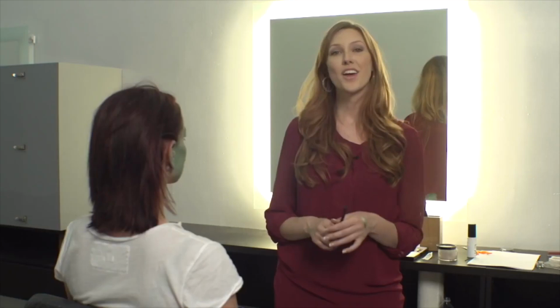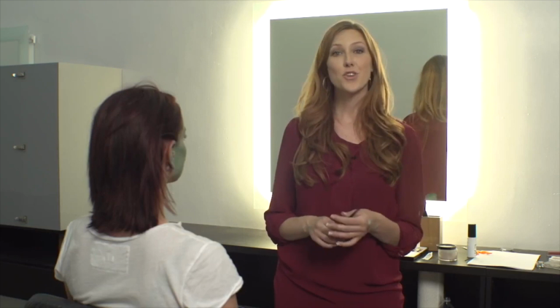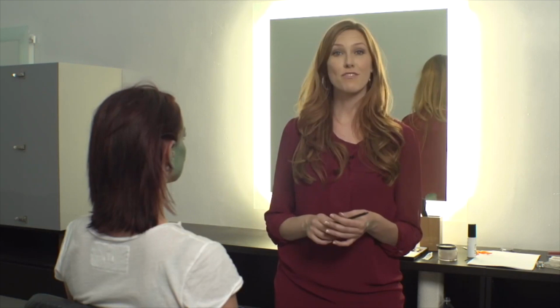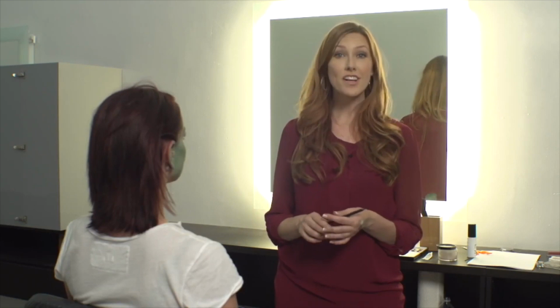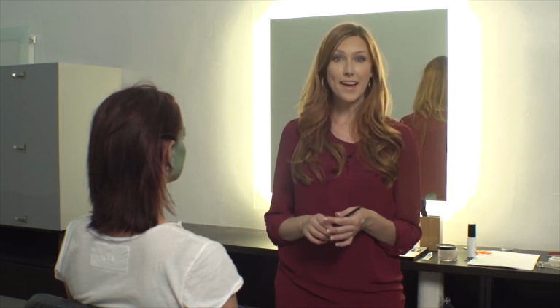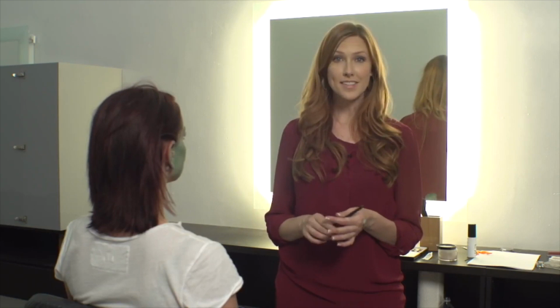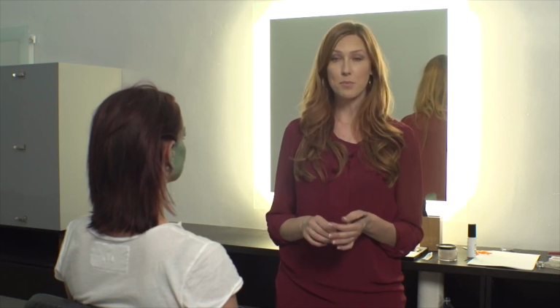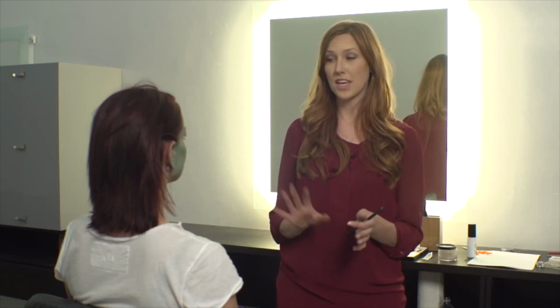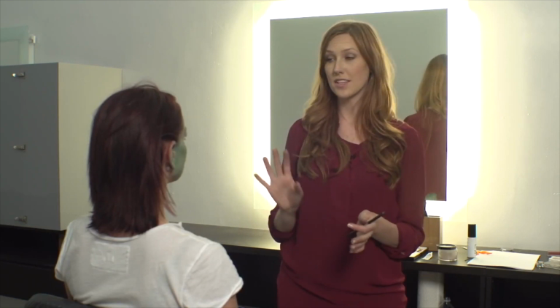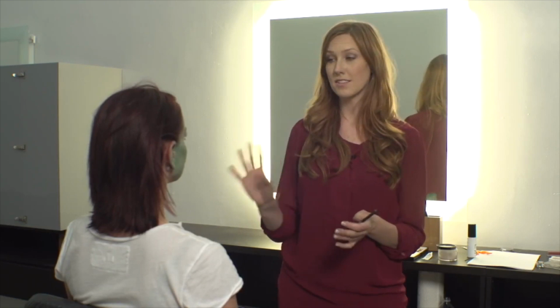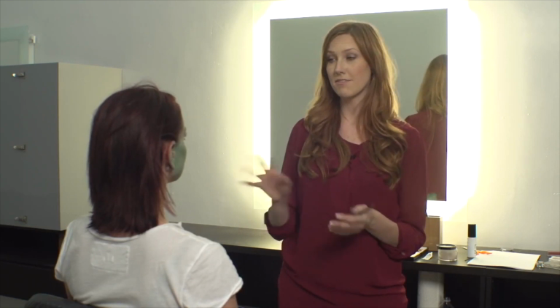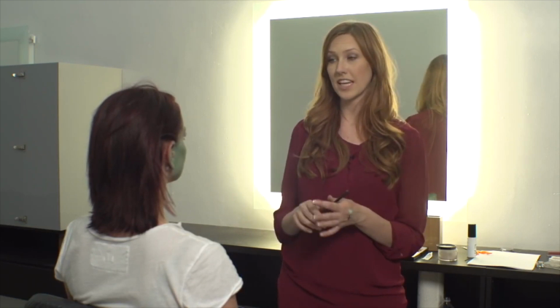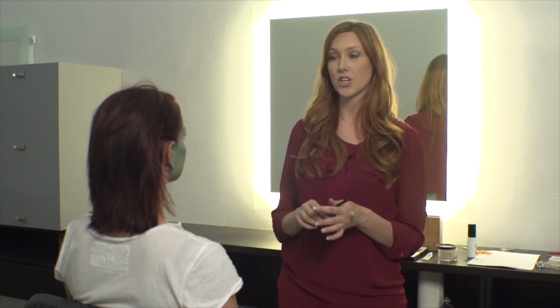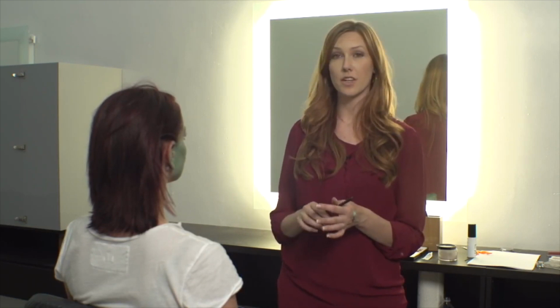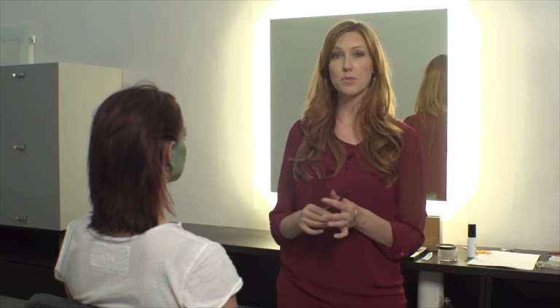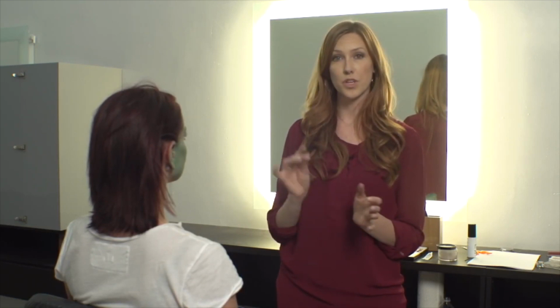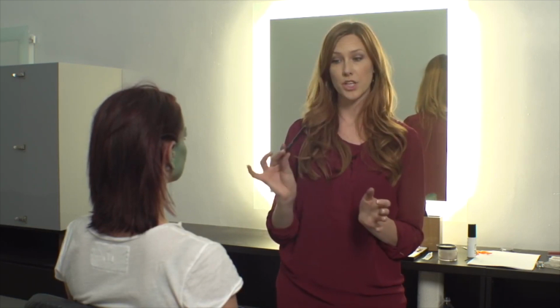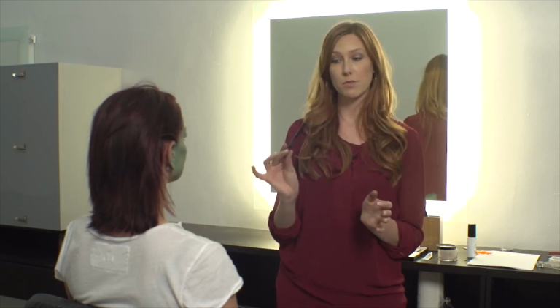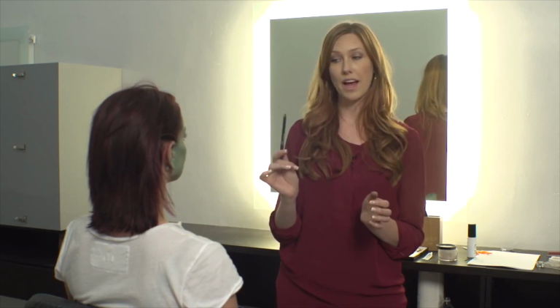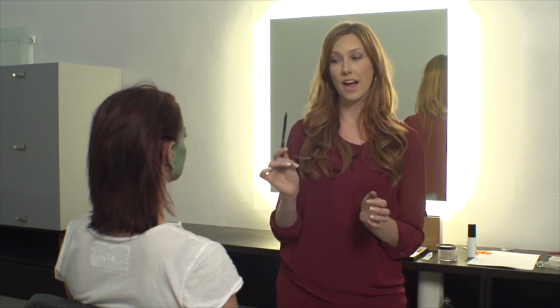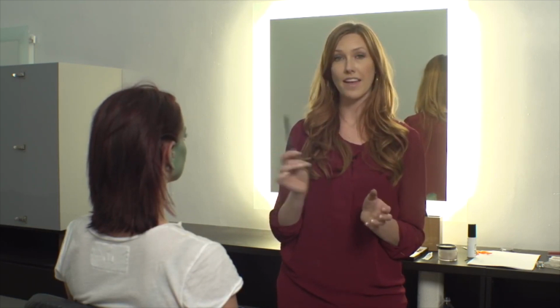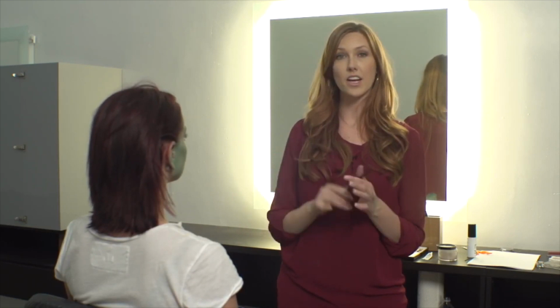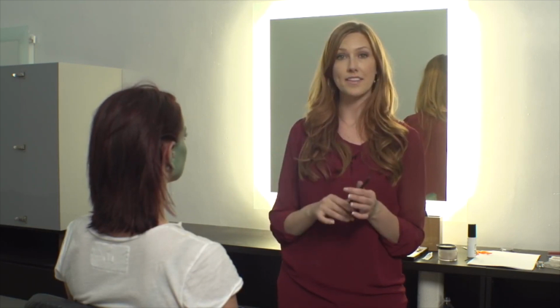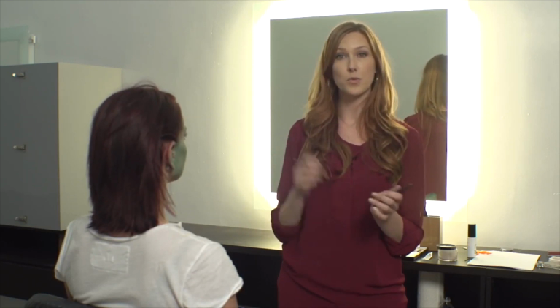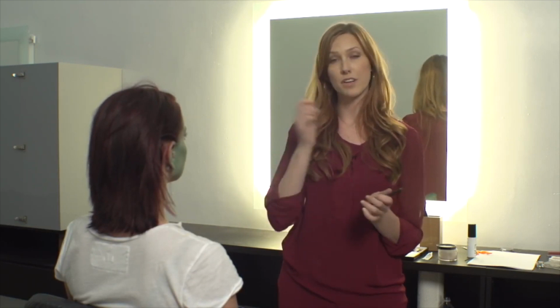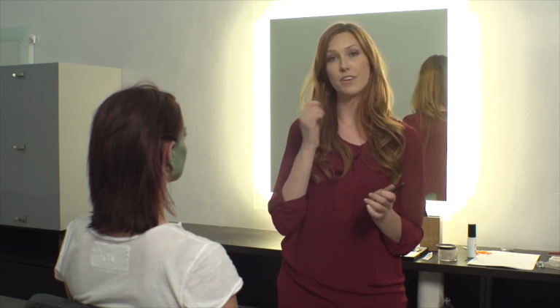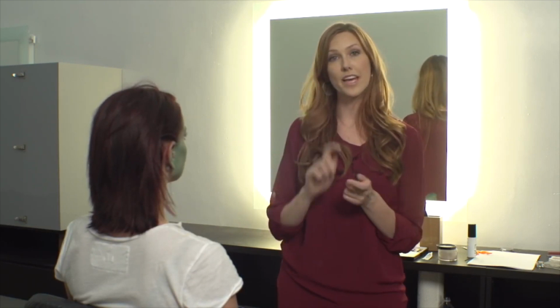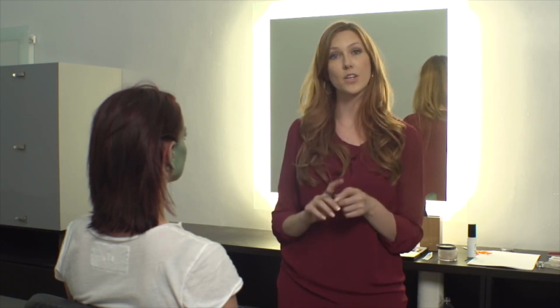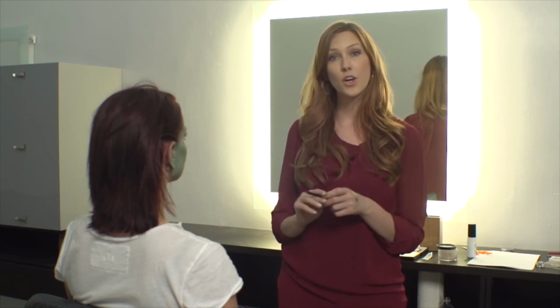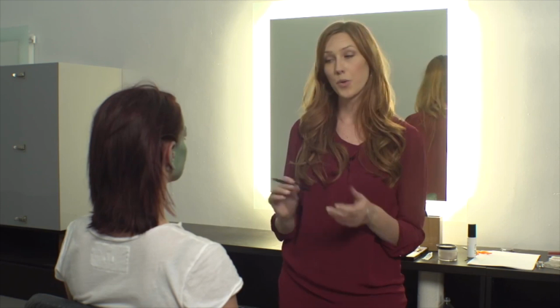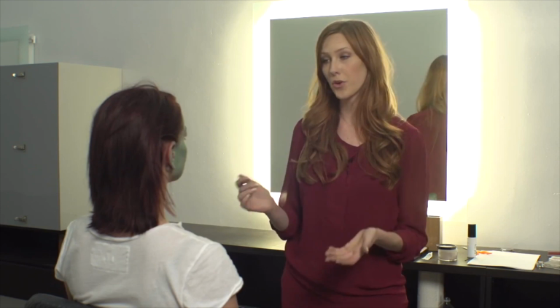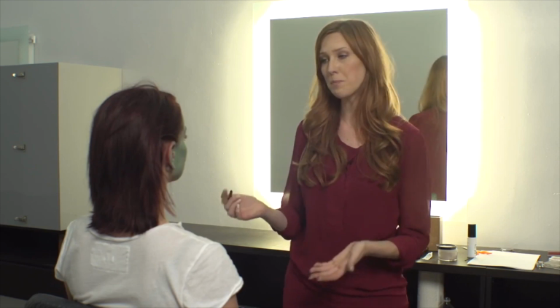Our very last step is filling in her lips. We're going to use a black eyeliner and then we're going to fill that in with cream.